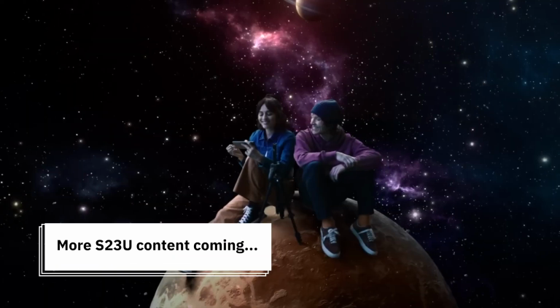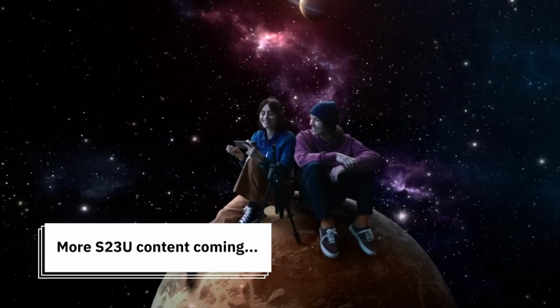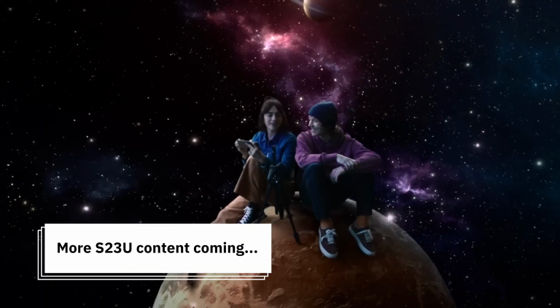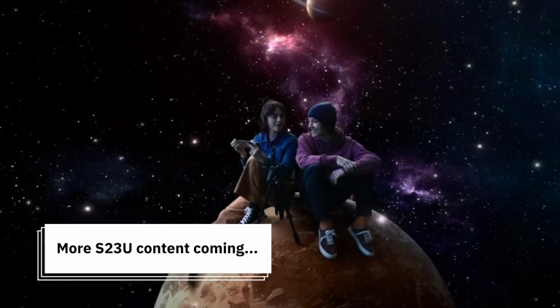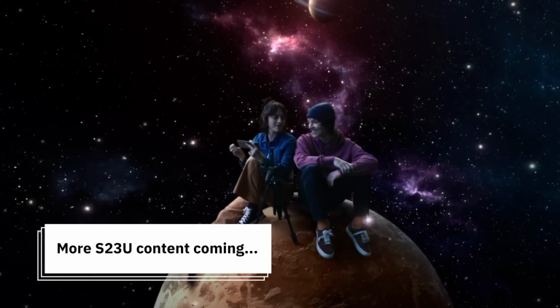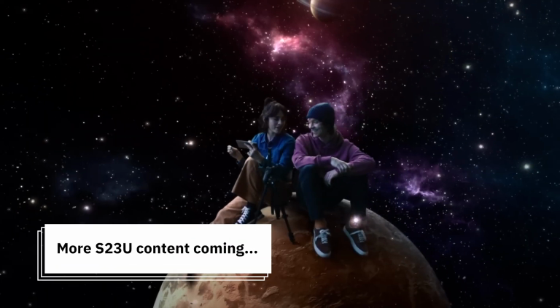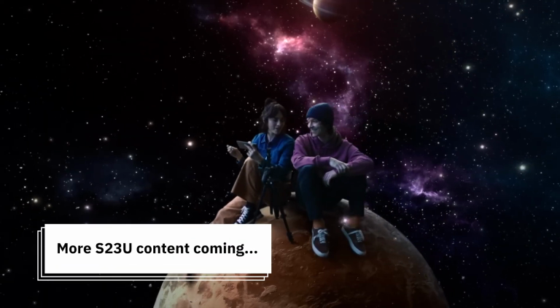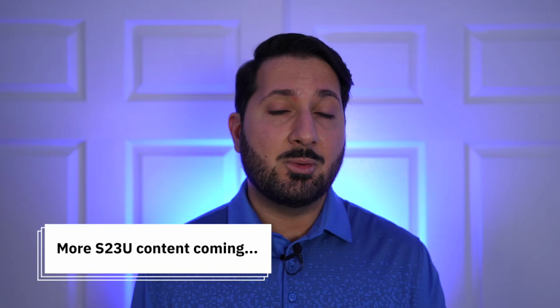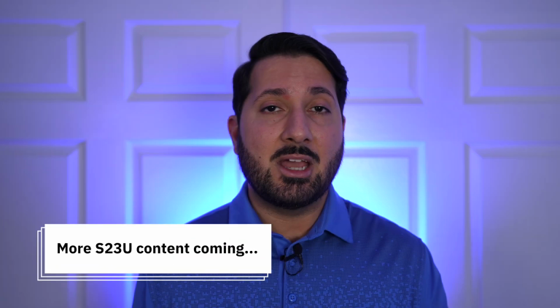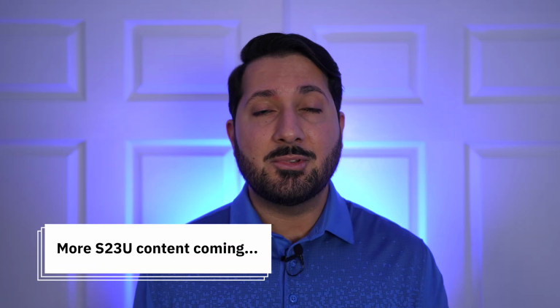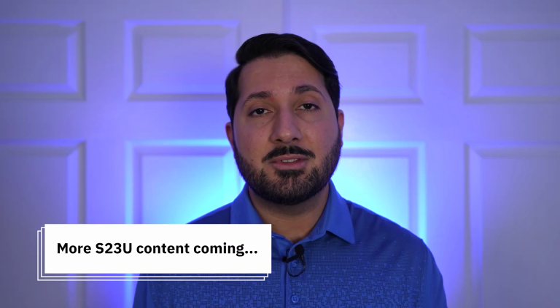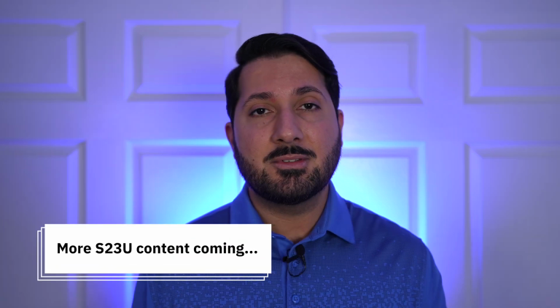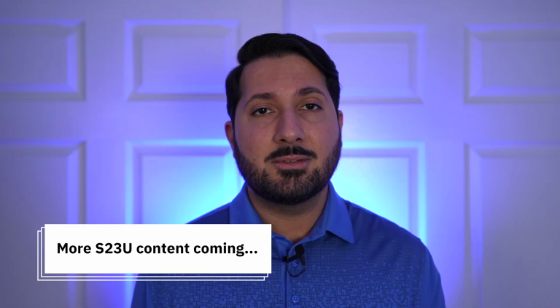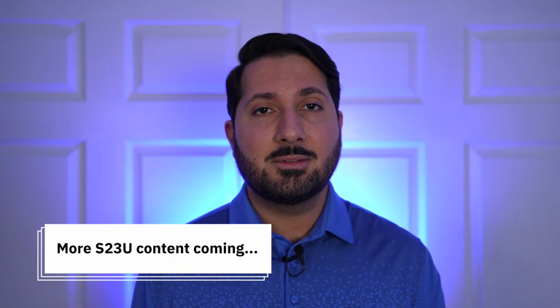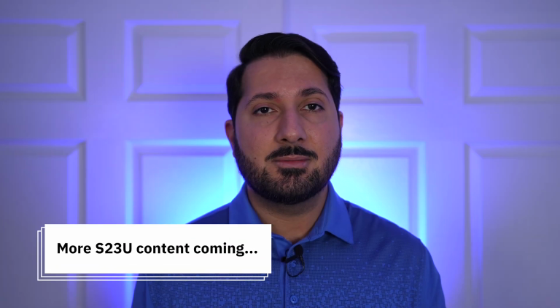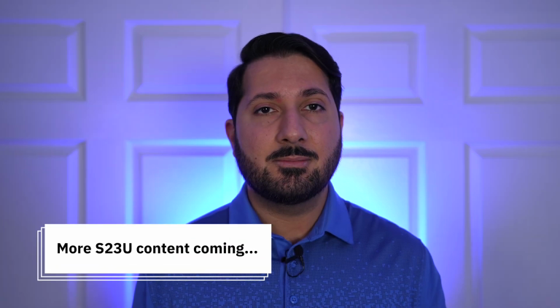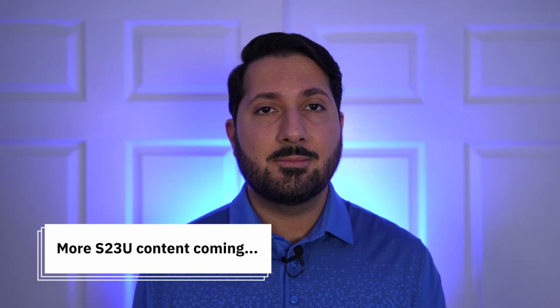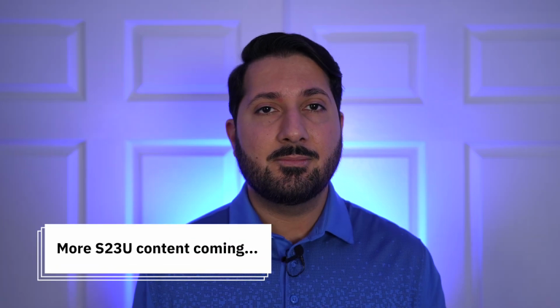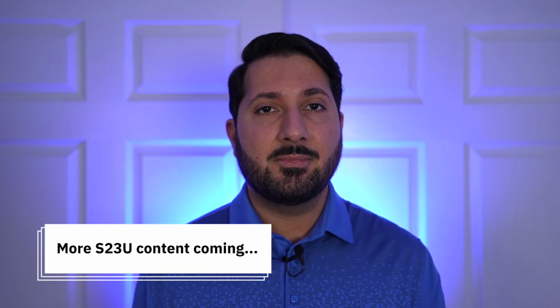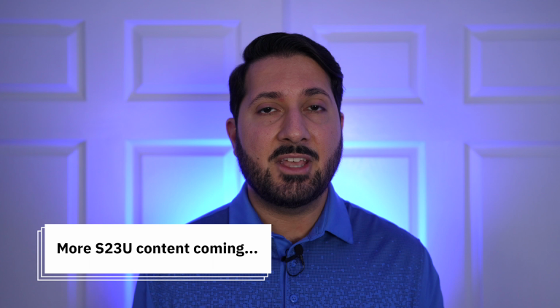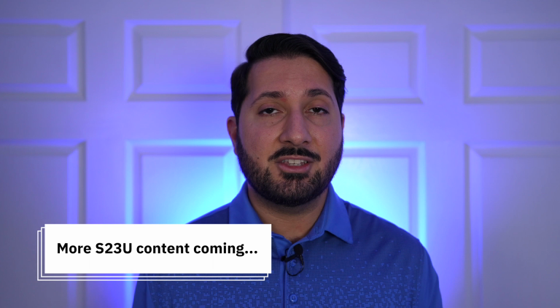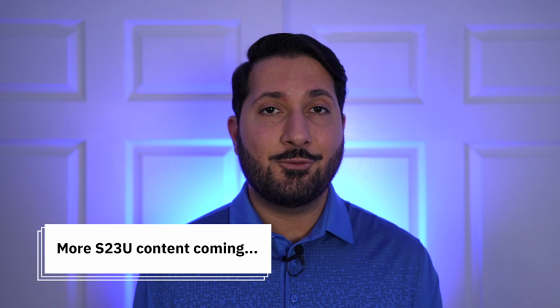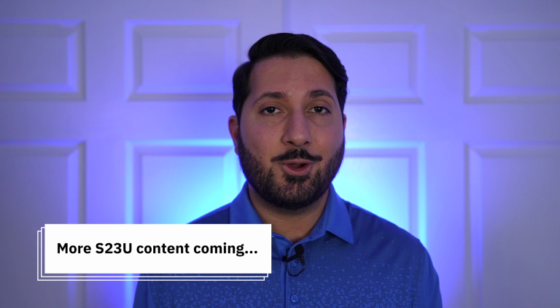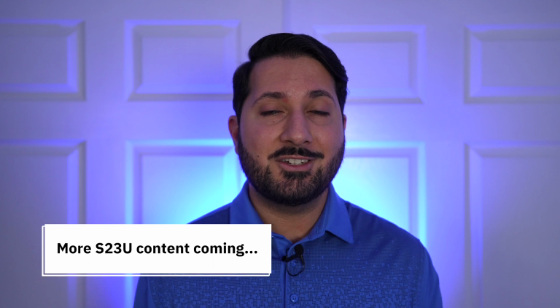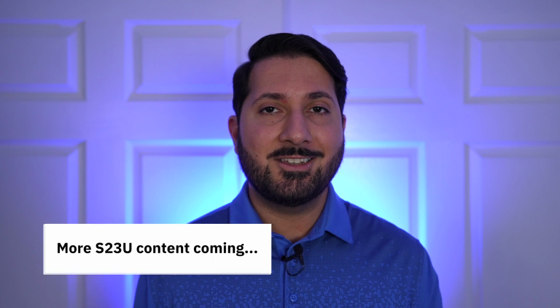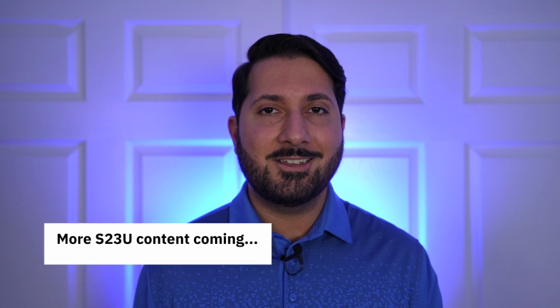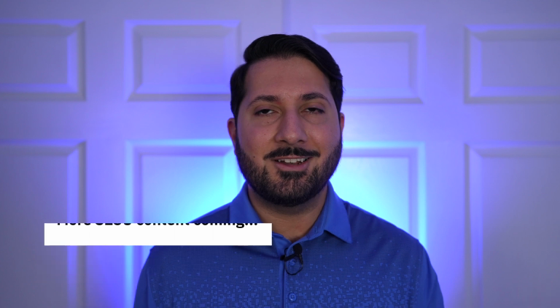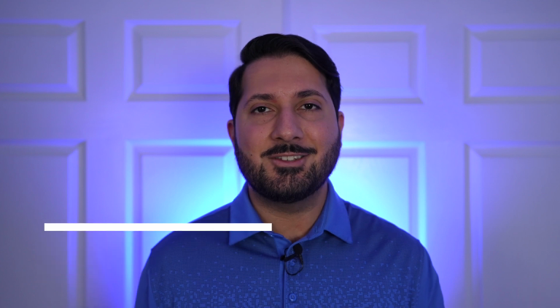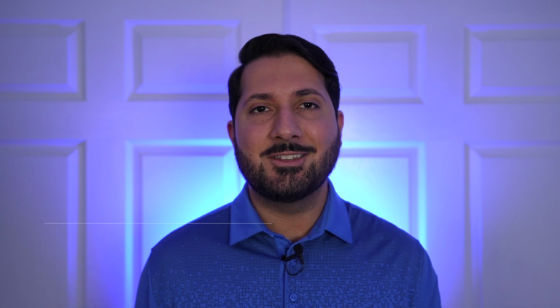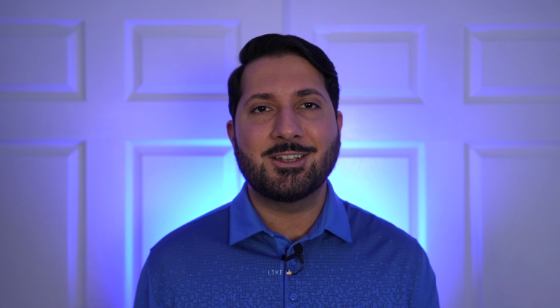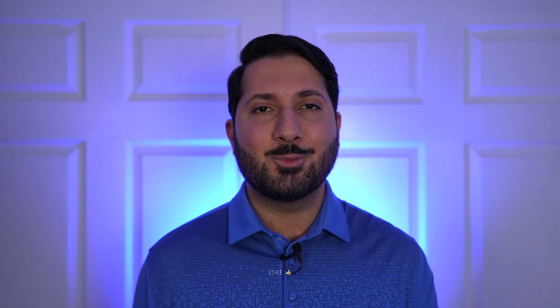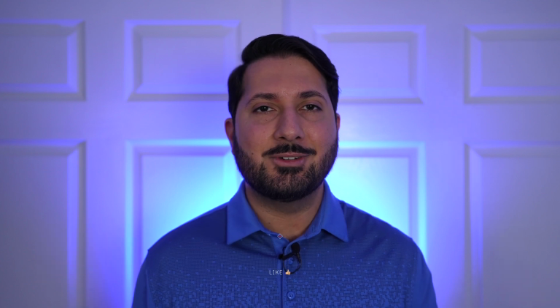Stay tuned to see what happens. Thanks again for watching, and I'll see you in the next one.